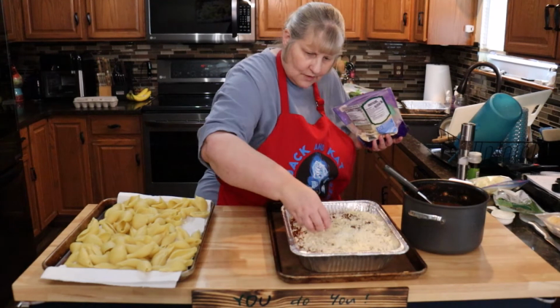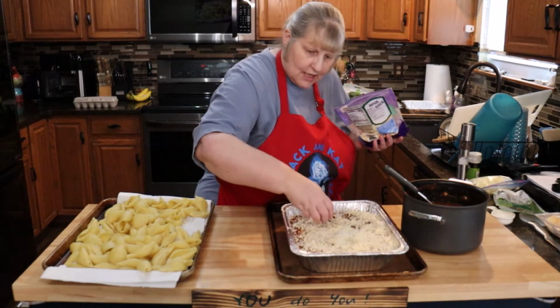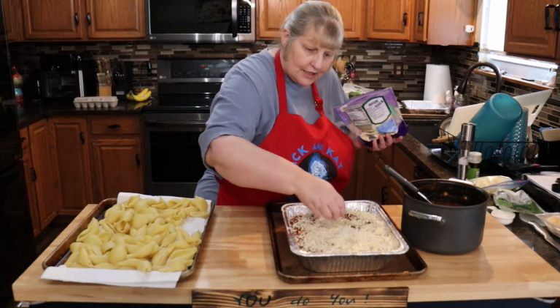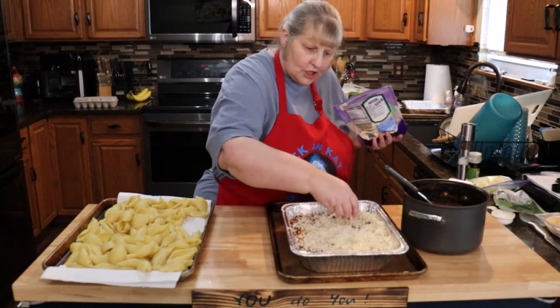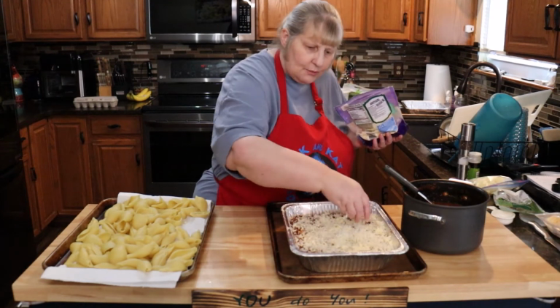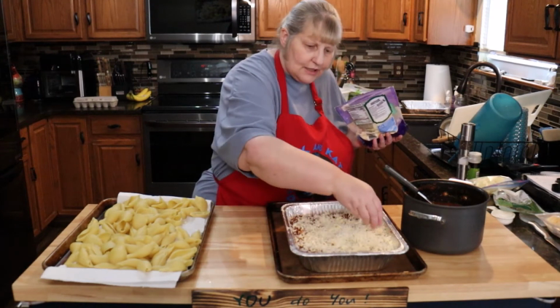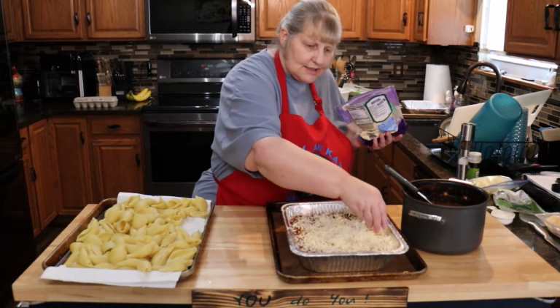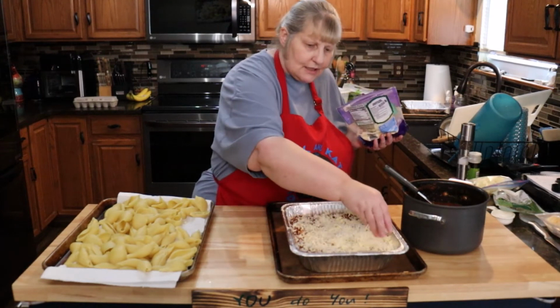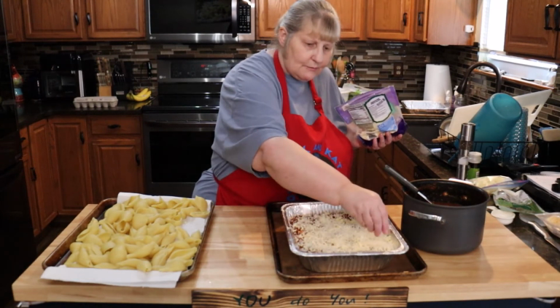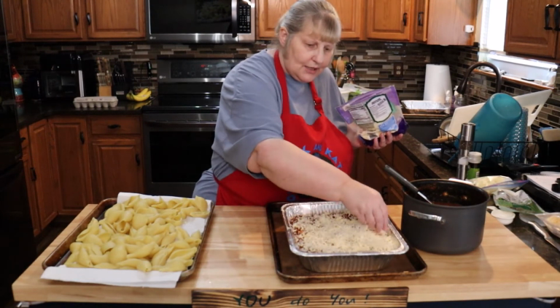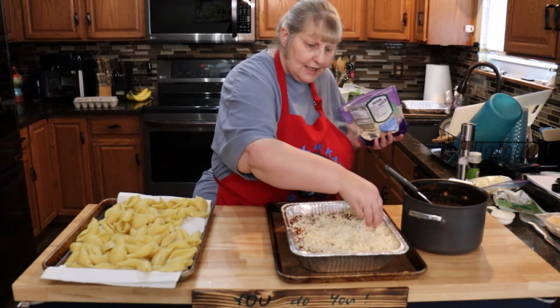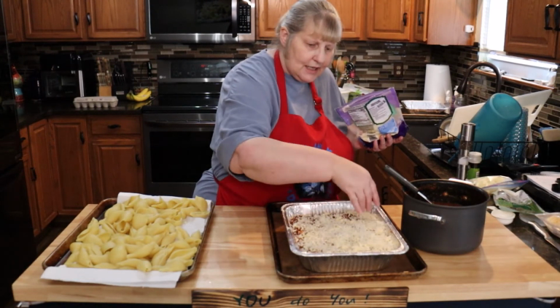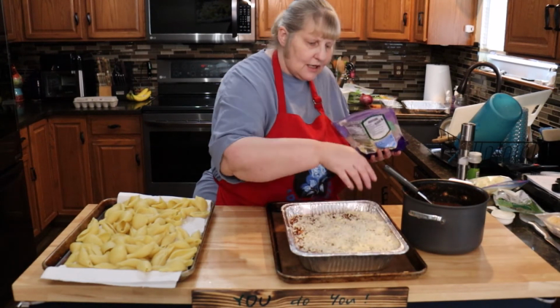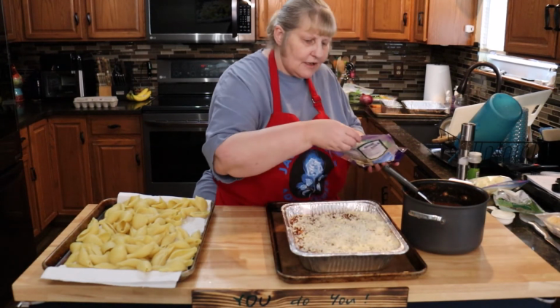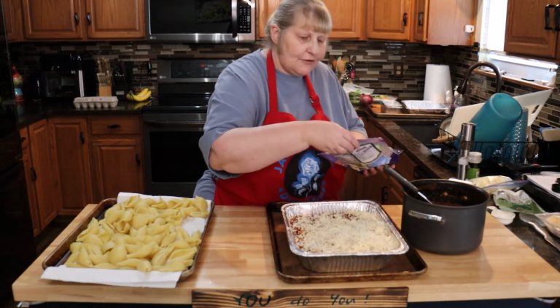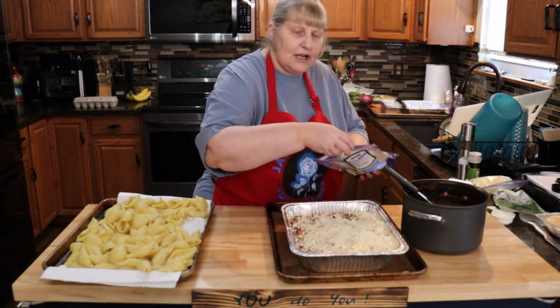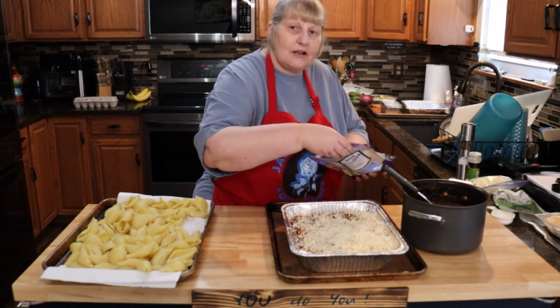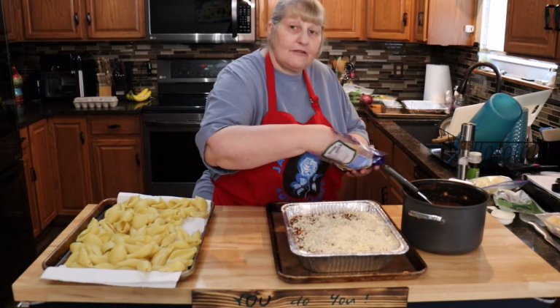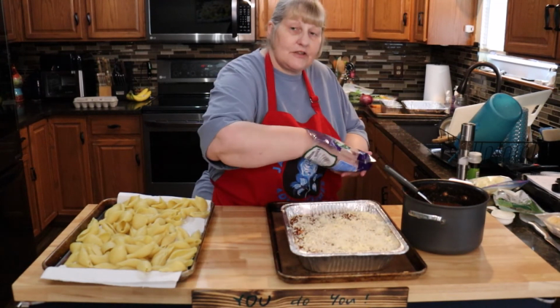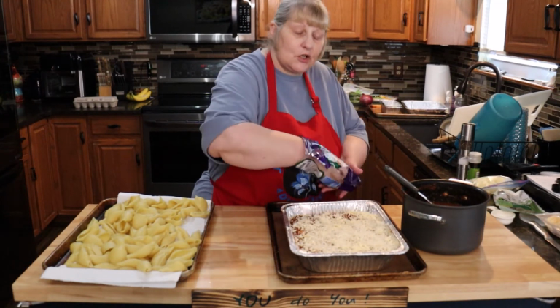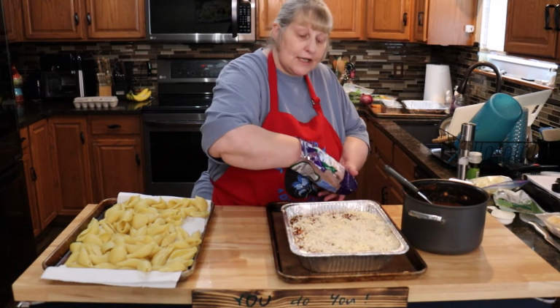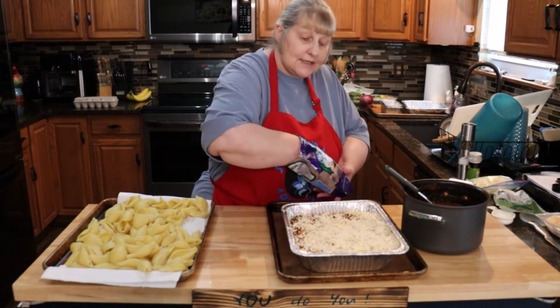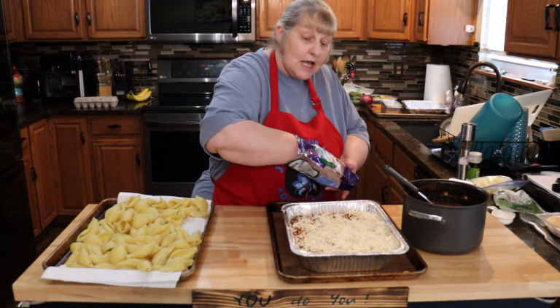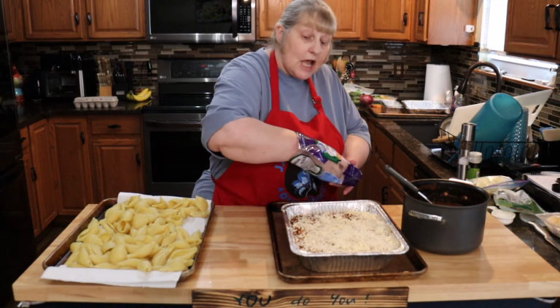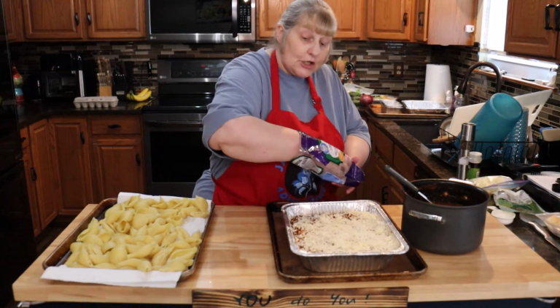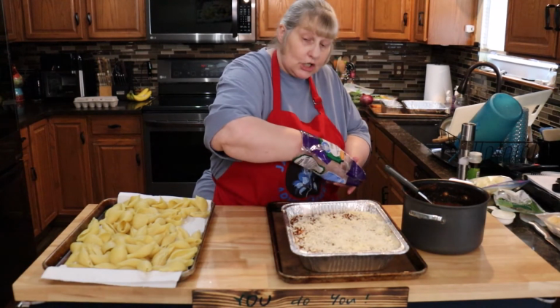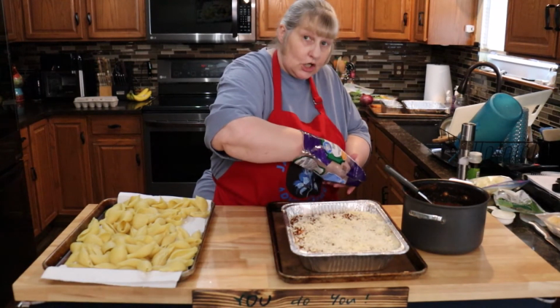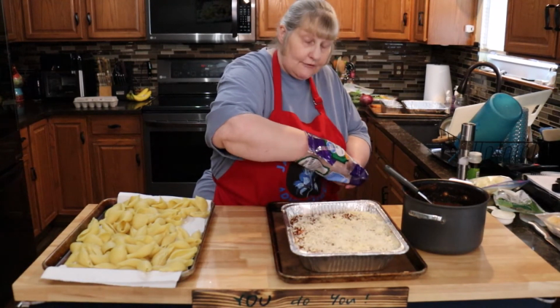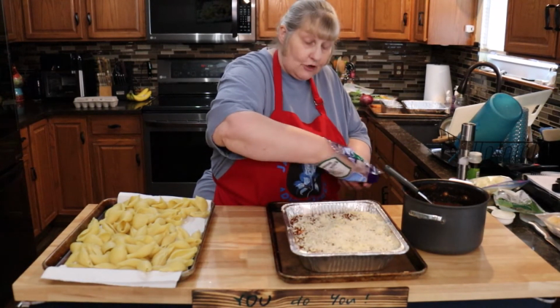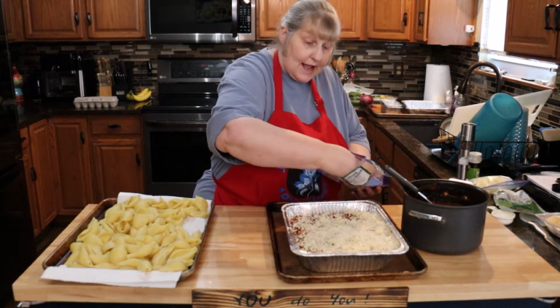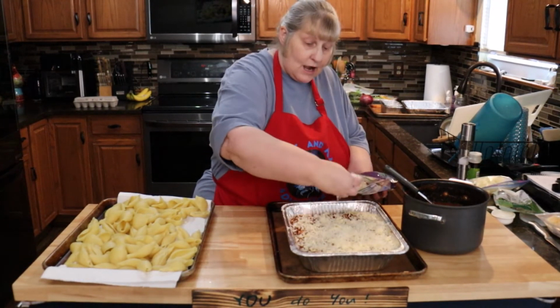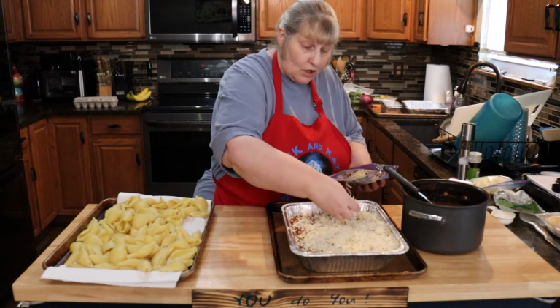You're going to put this in a preheated oven at 350 degrees and cook it for an hour.